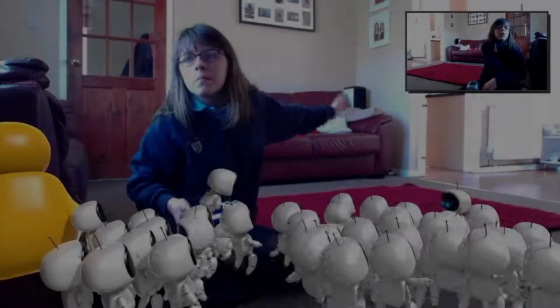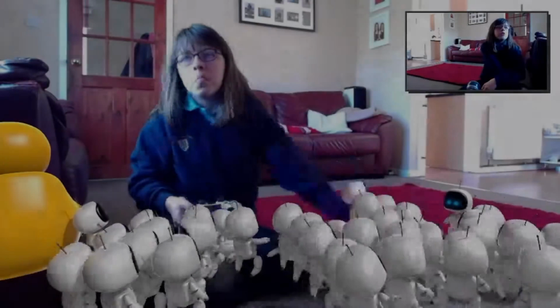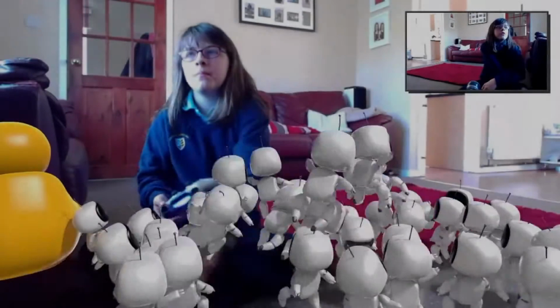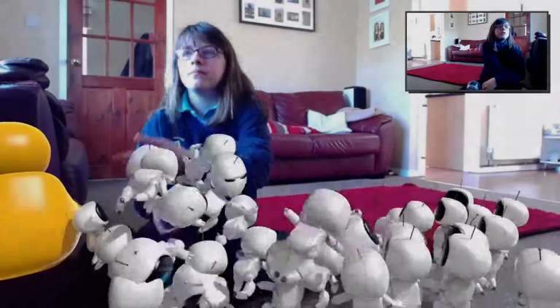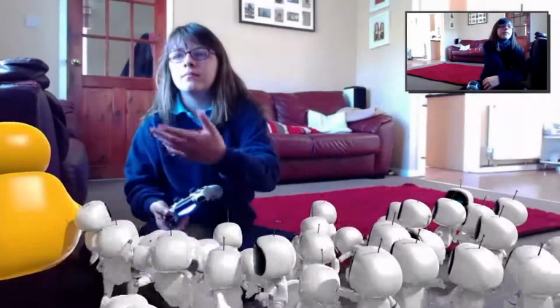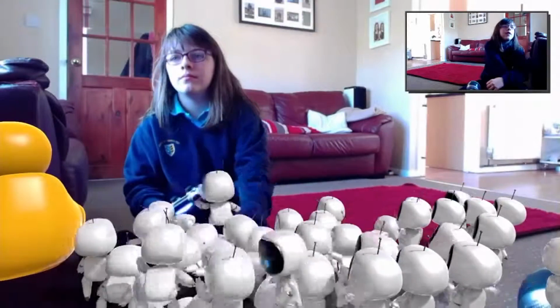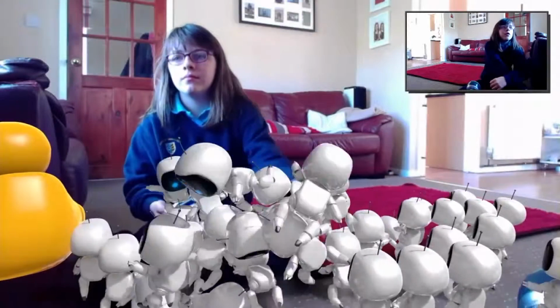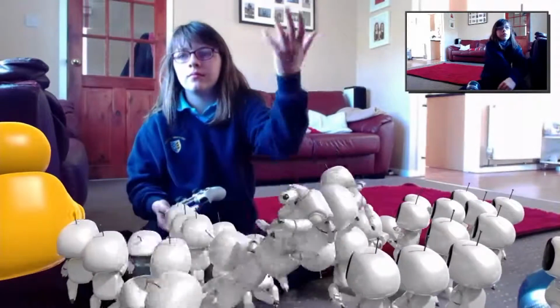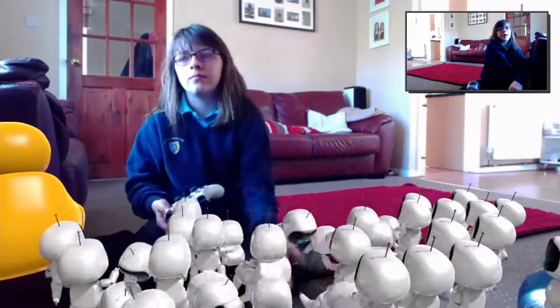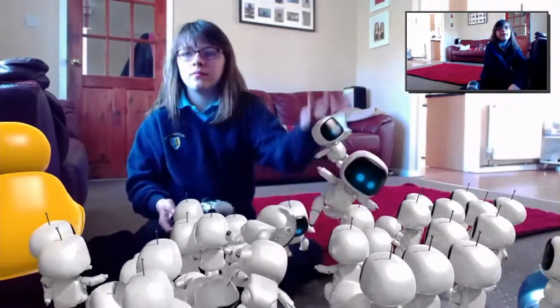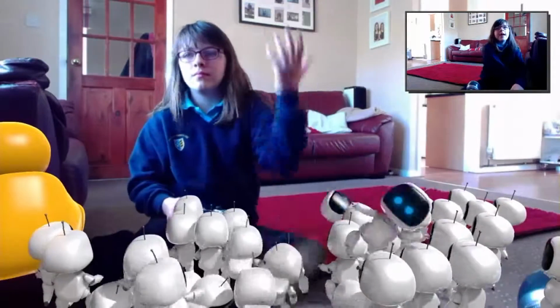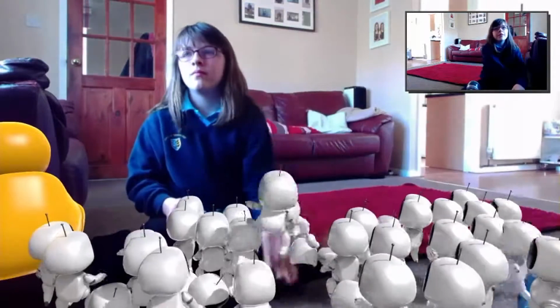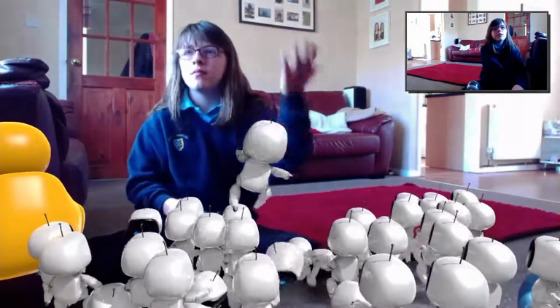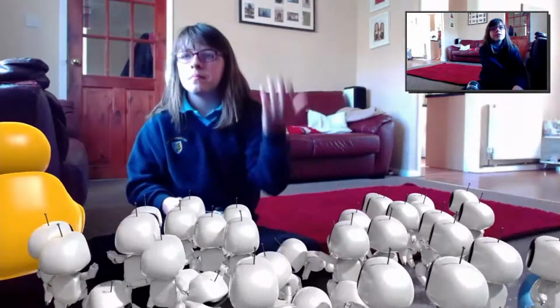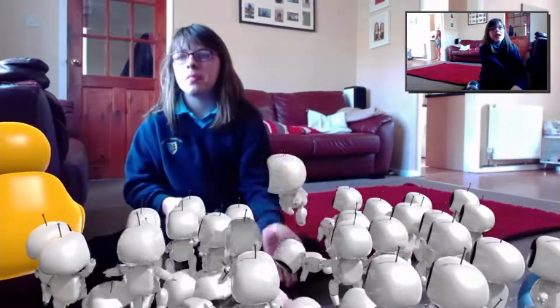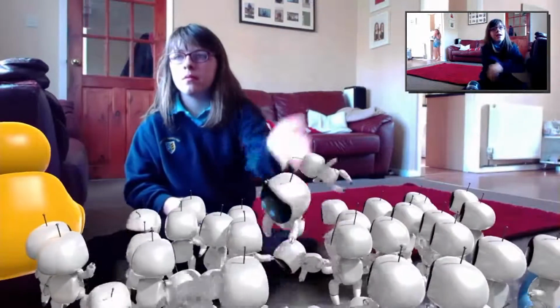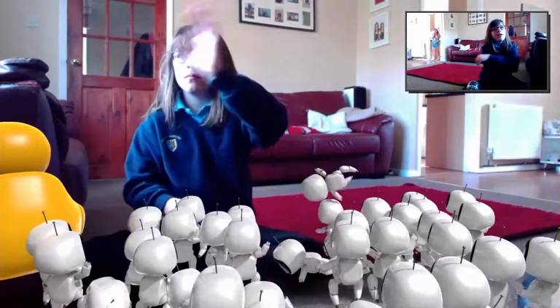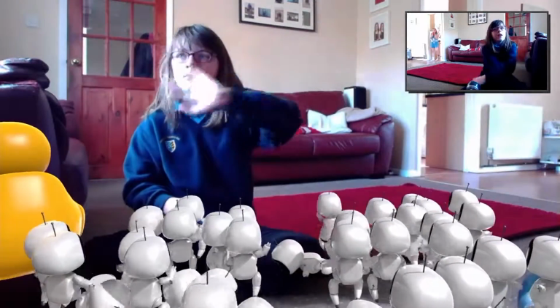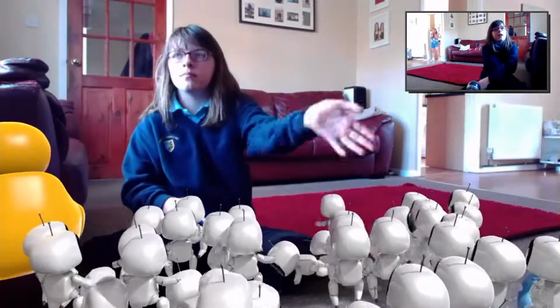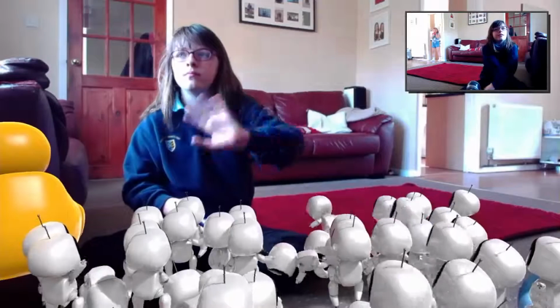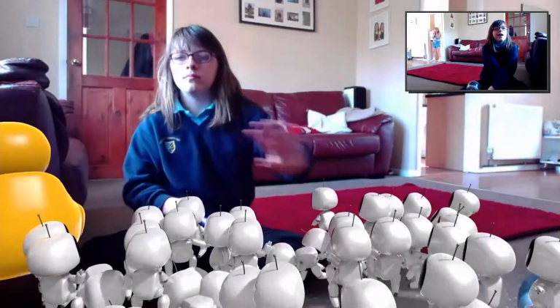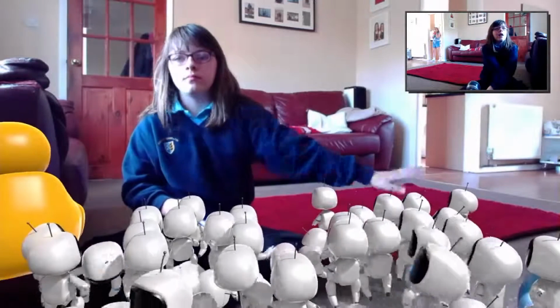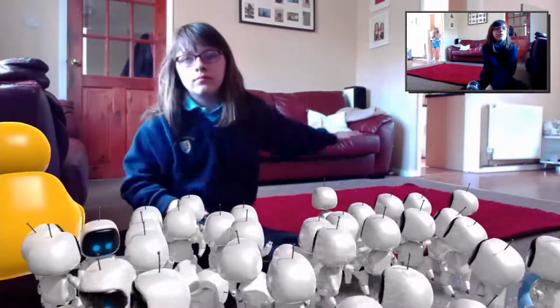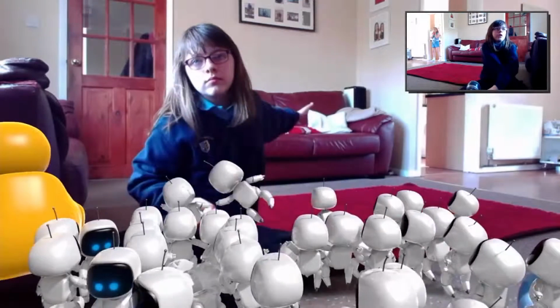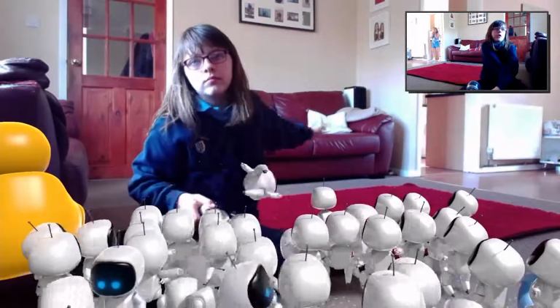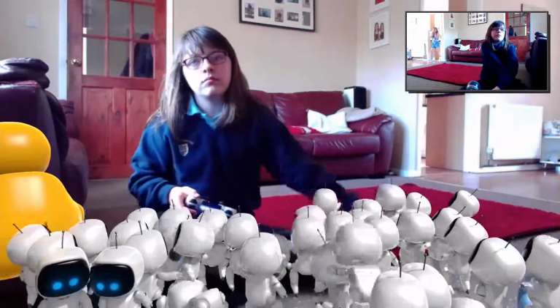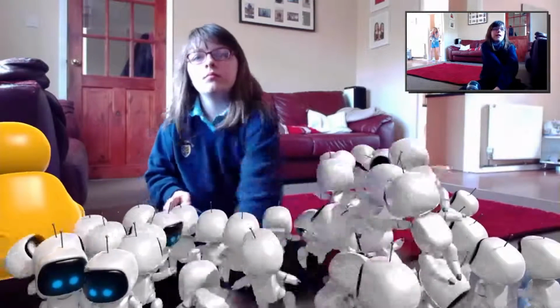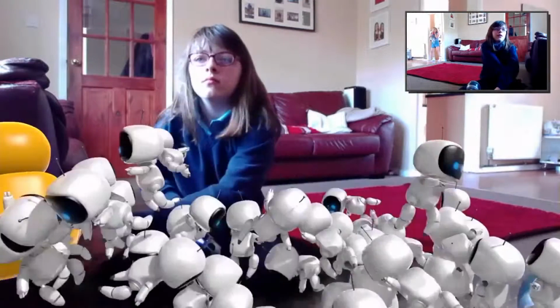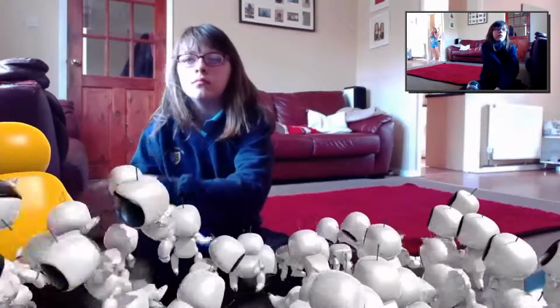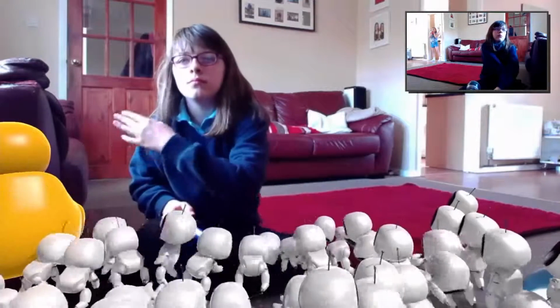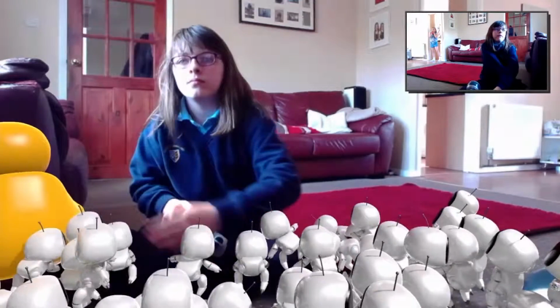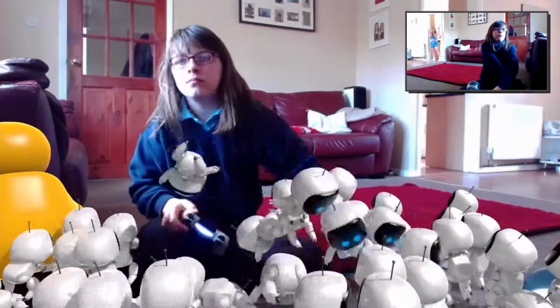So this is Playroom with Family Game Zone. This is Ellie and today I will be showing you how to play Playroom.